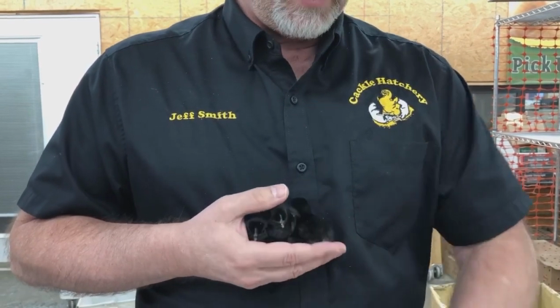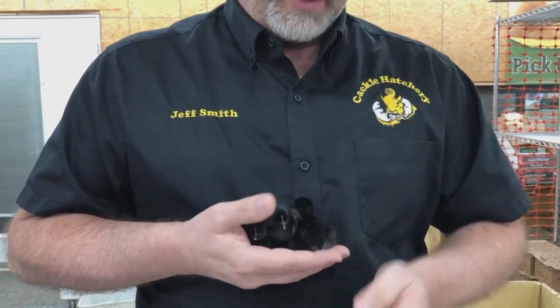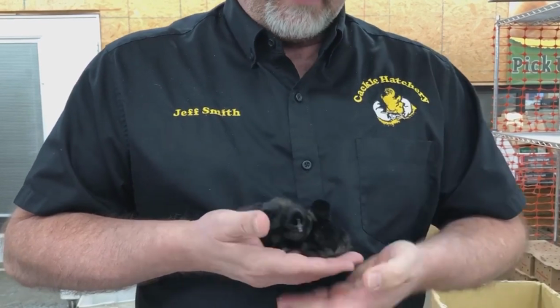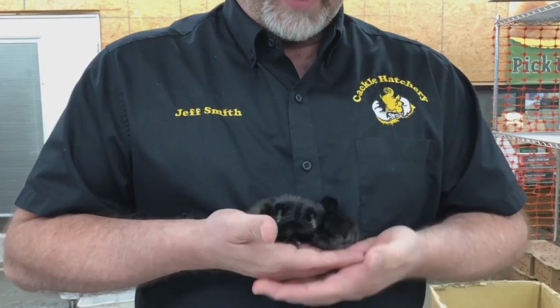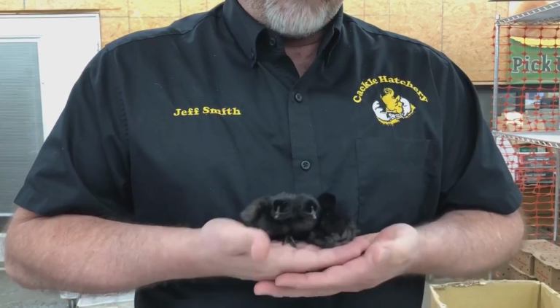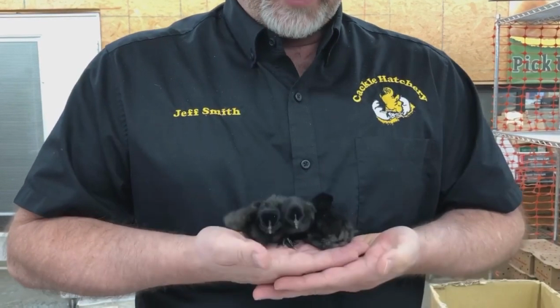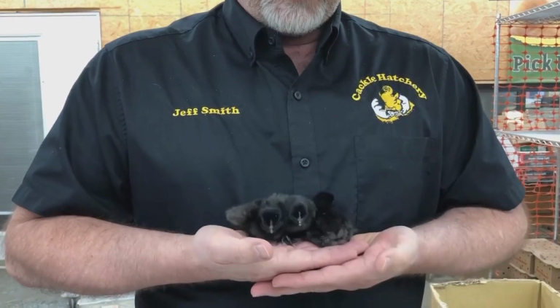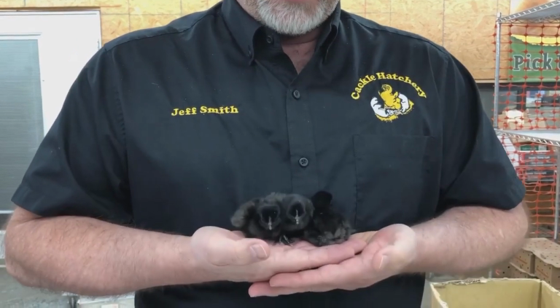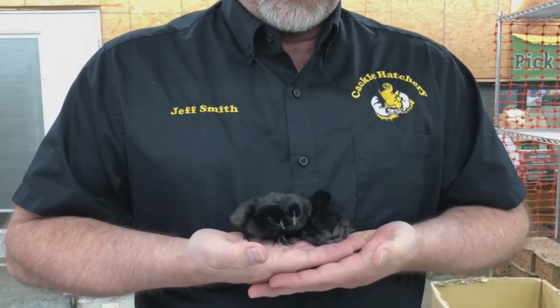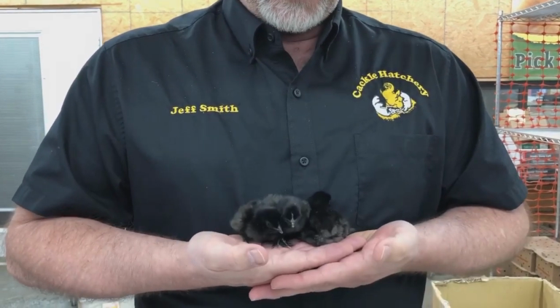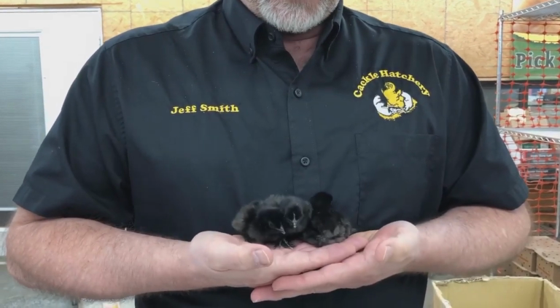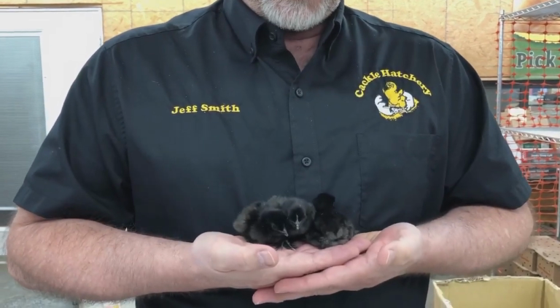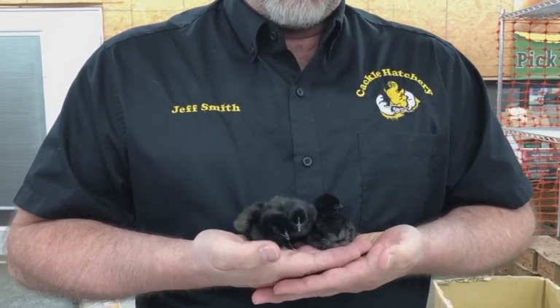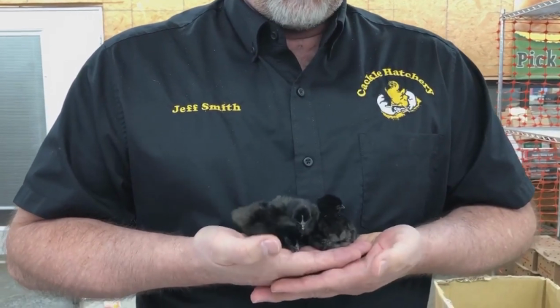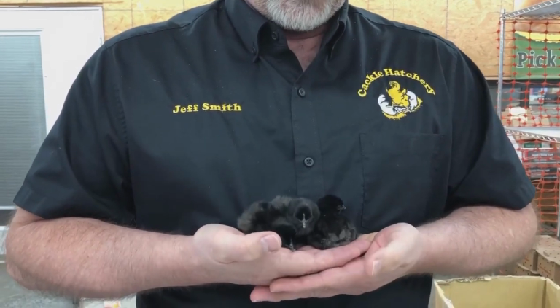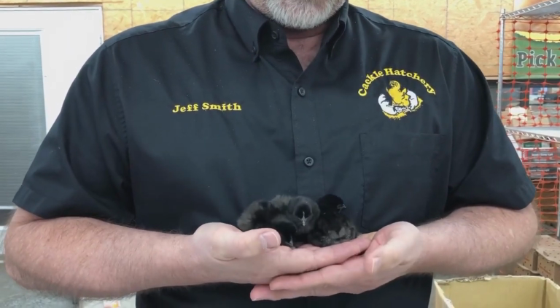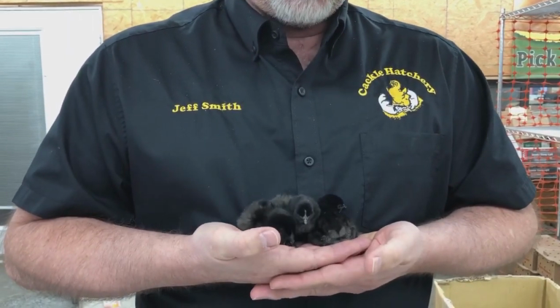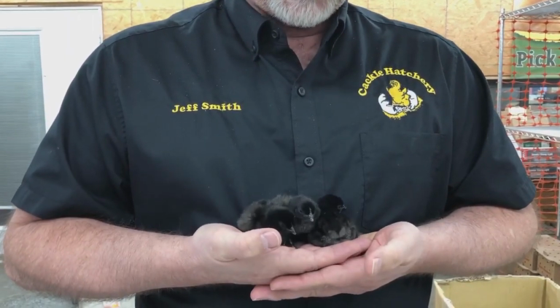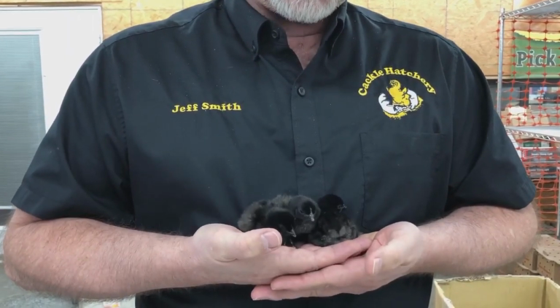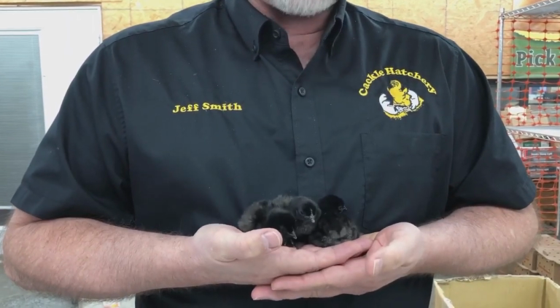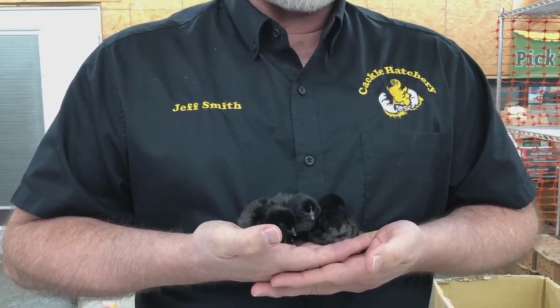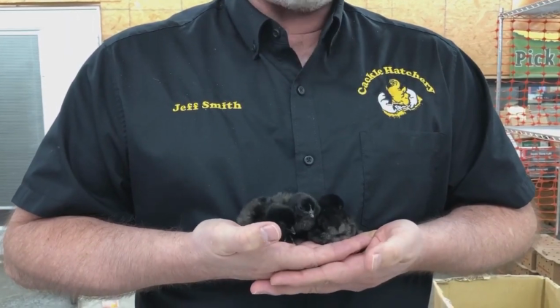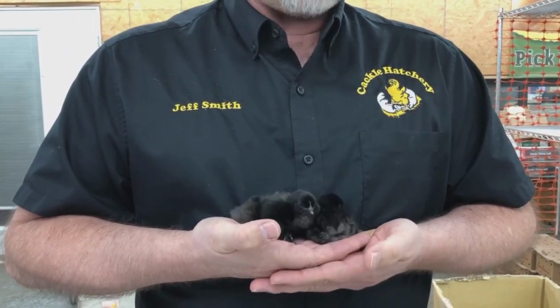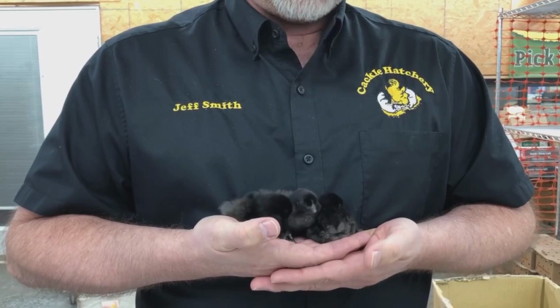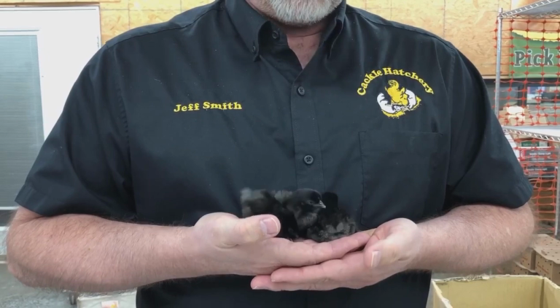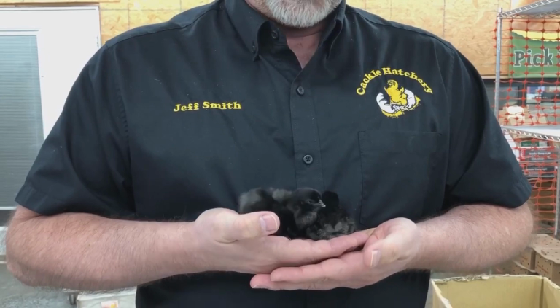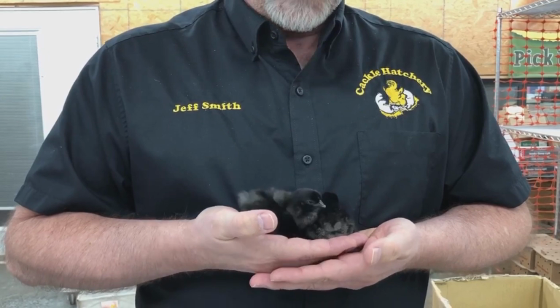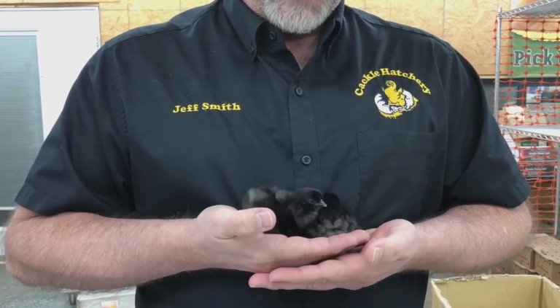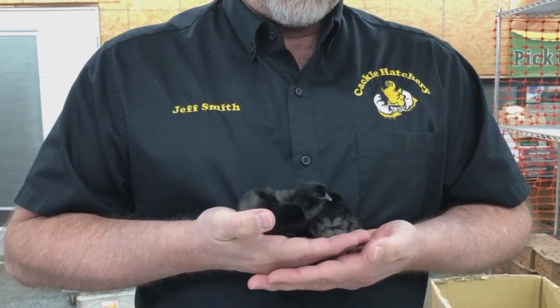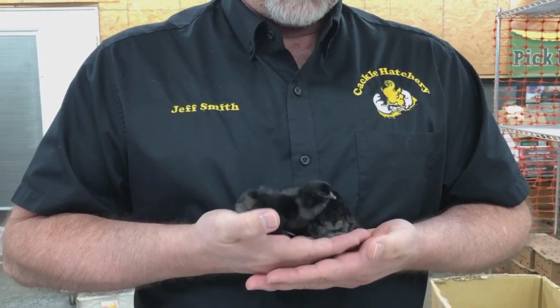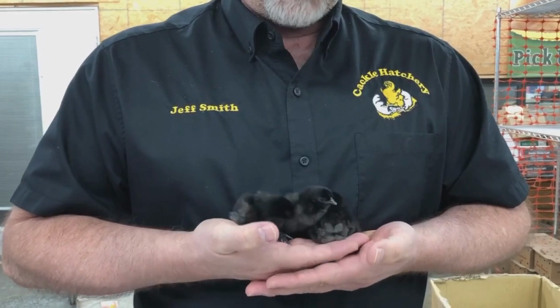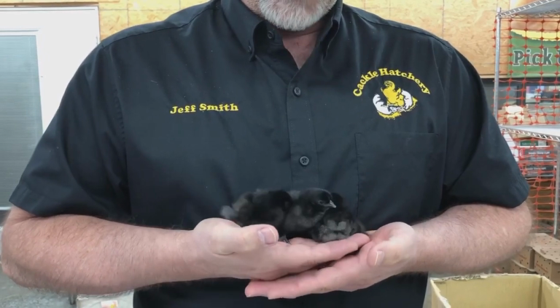But a very unique breed, well sought after — a great breed to have in your flock.